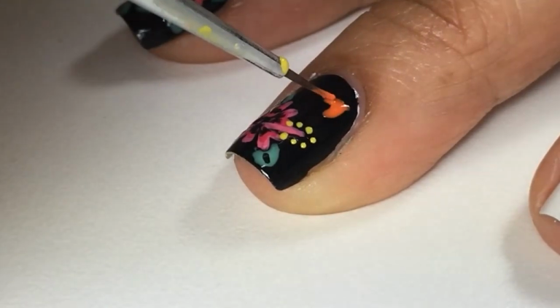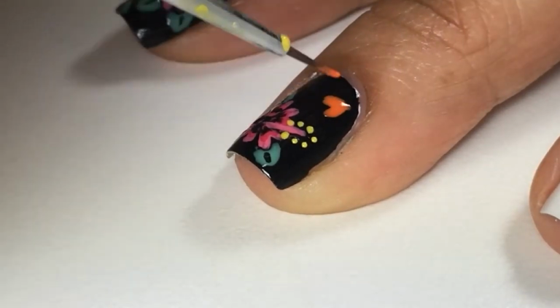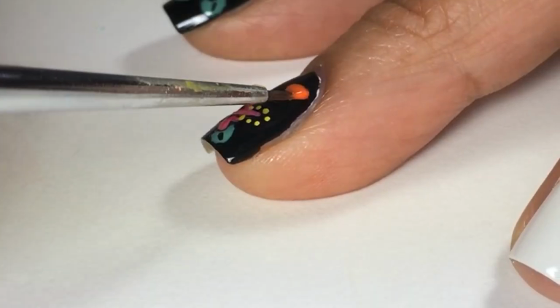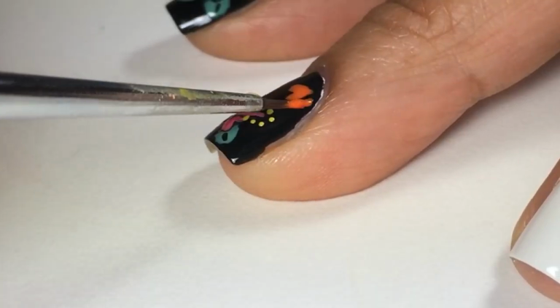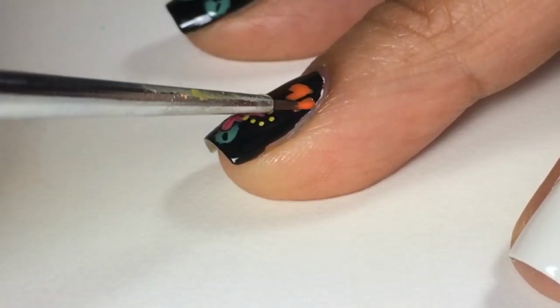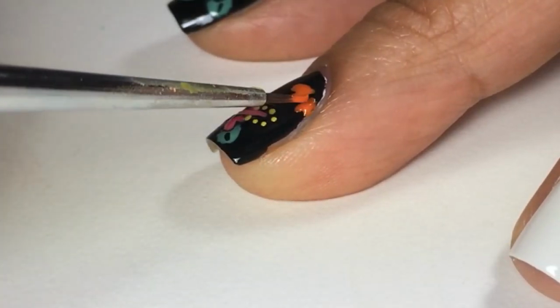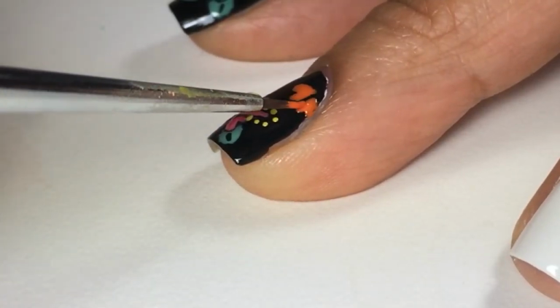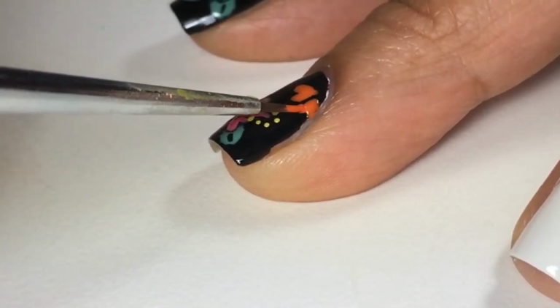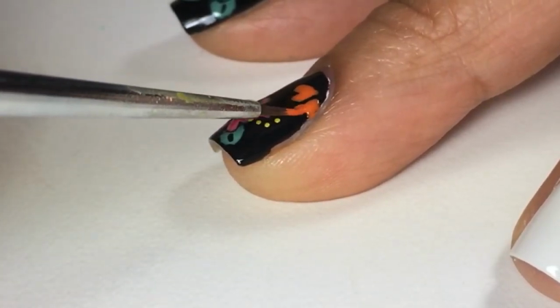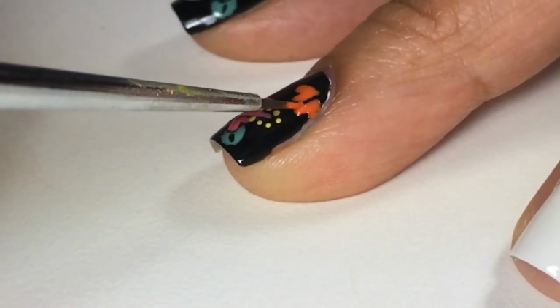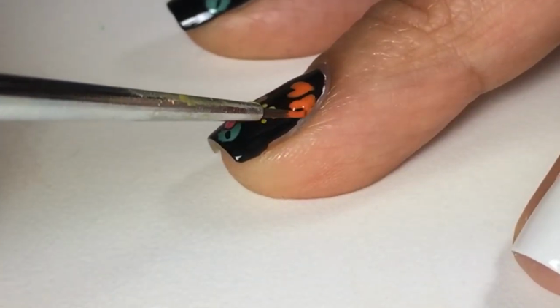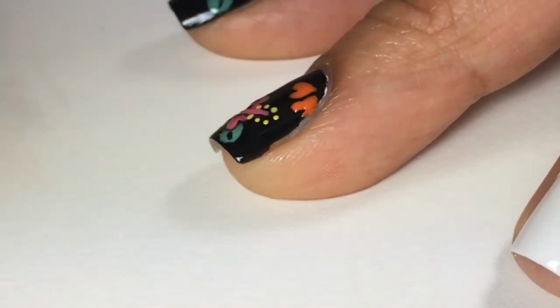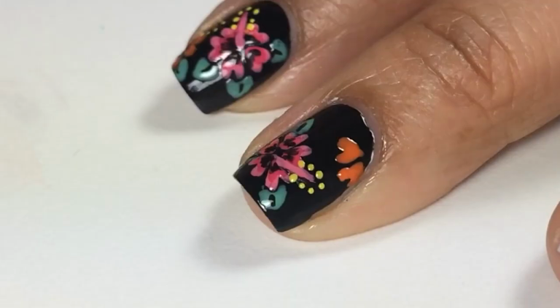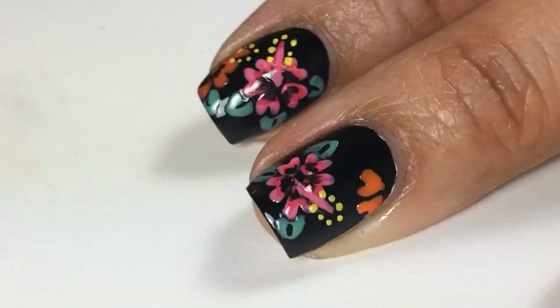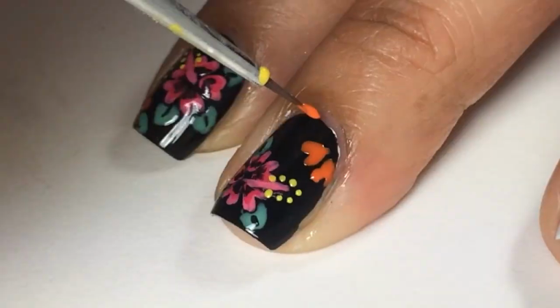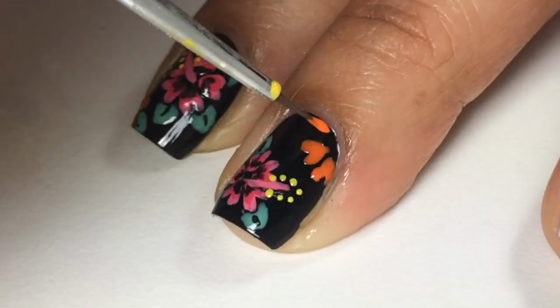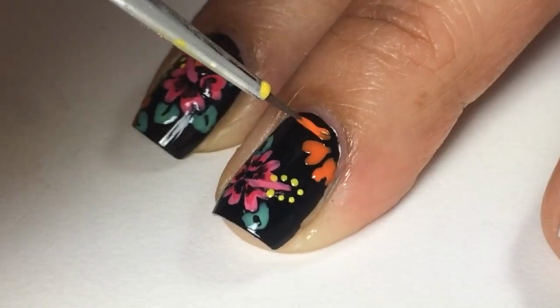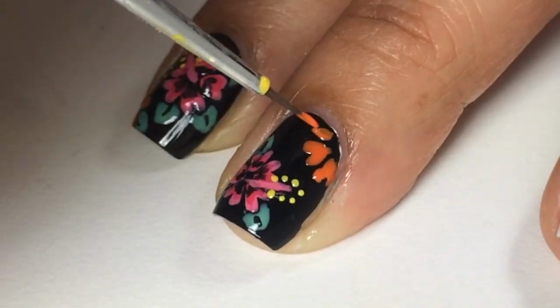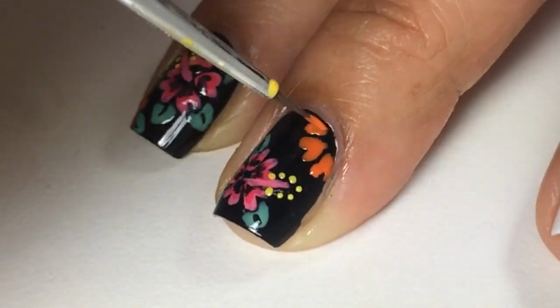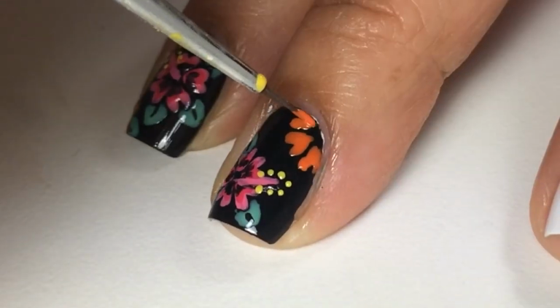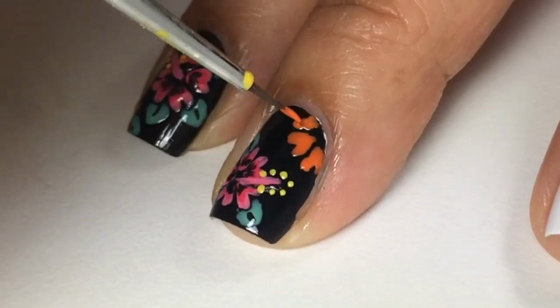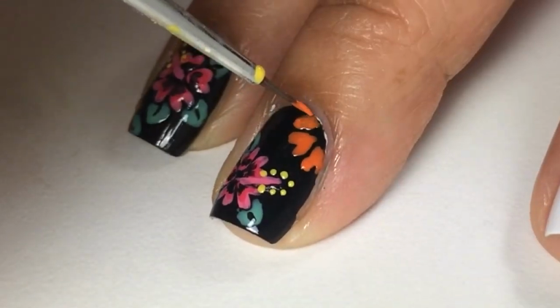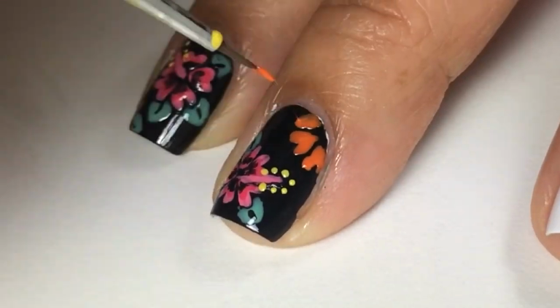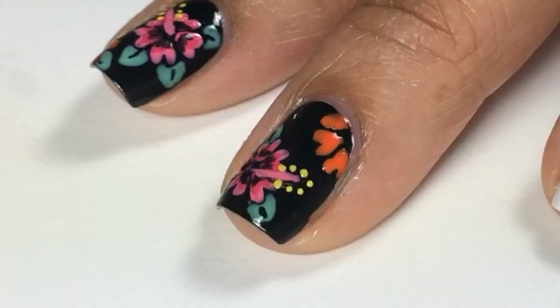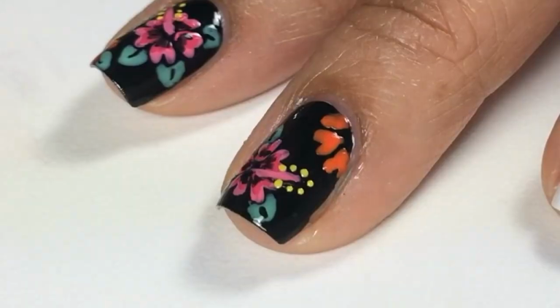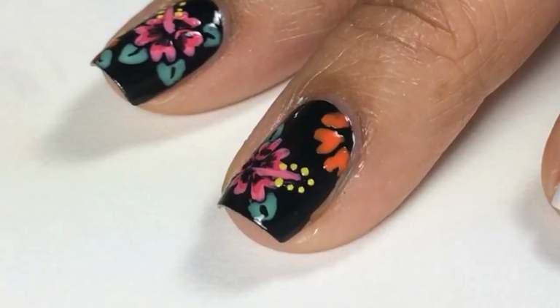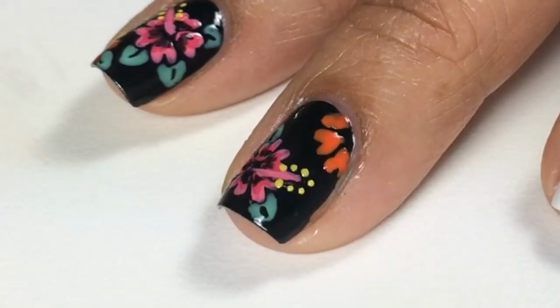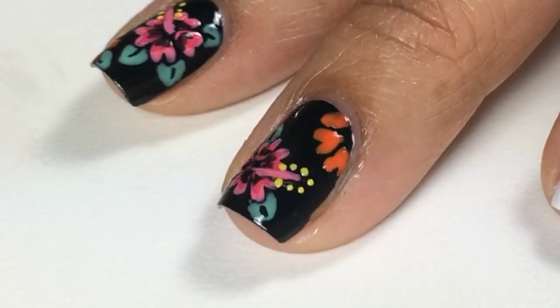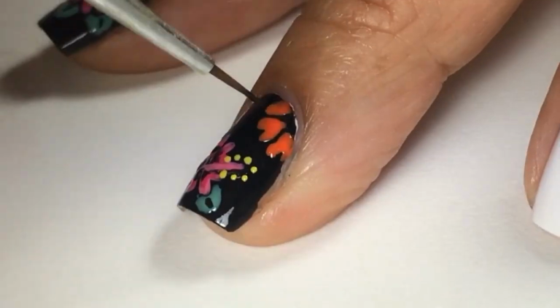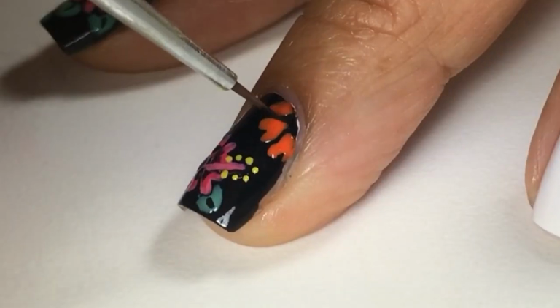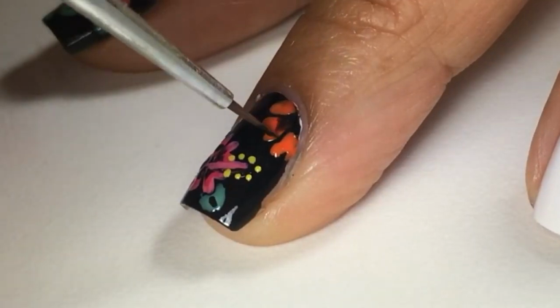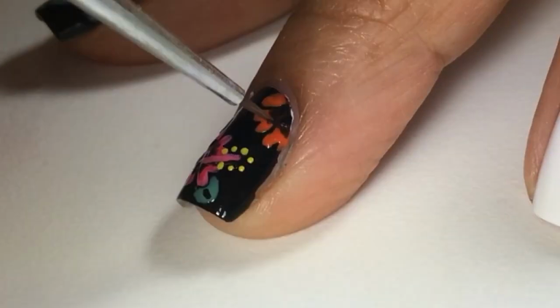Next I repeated the same heart shape technique to create the half flower.